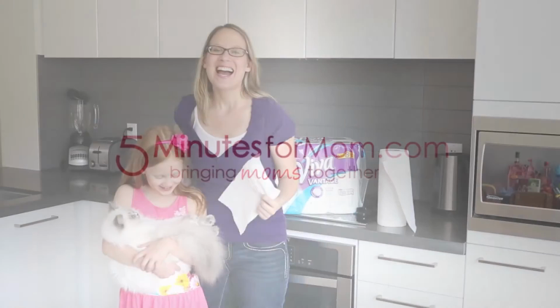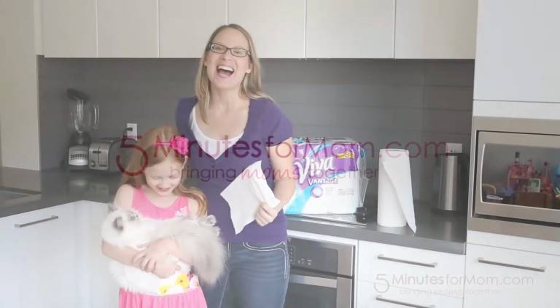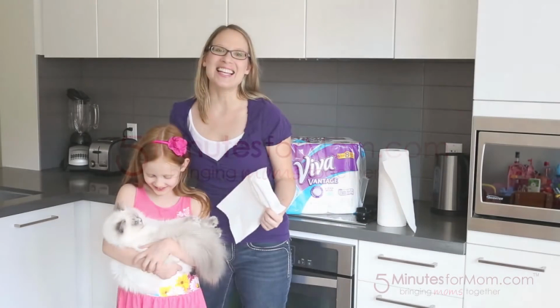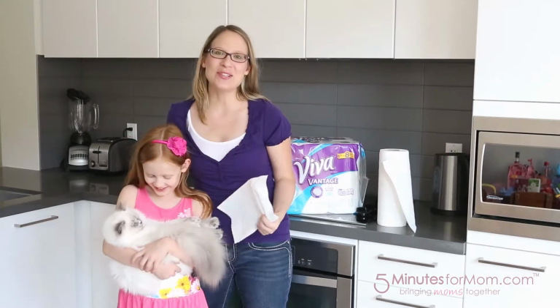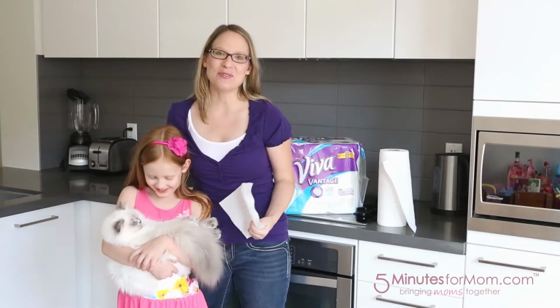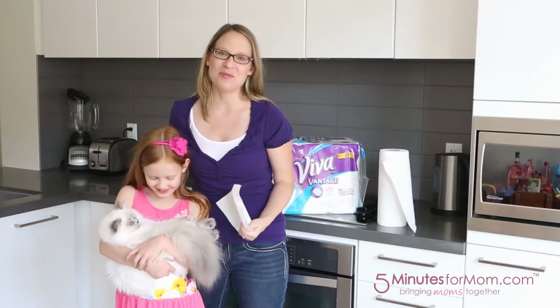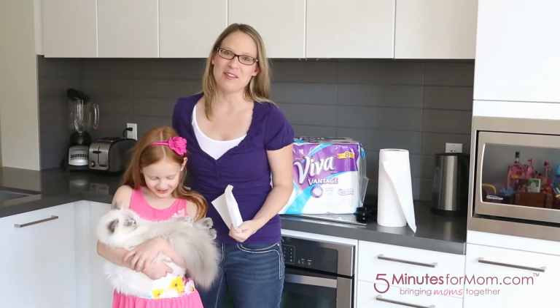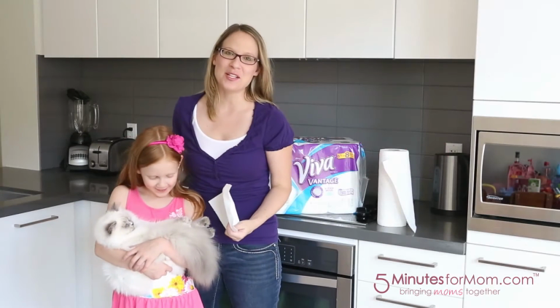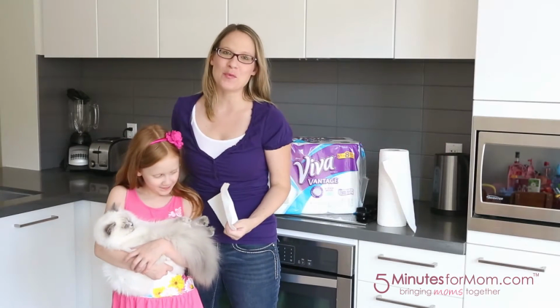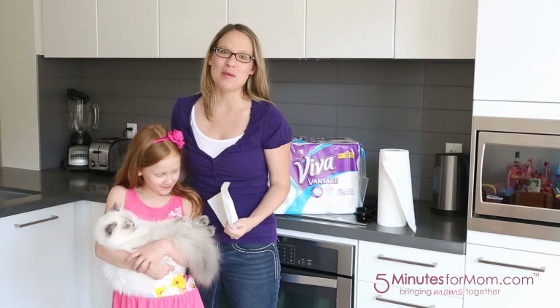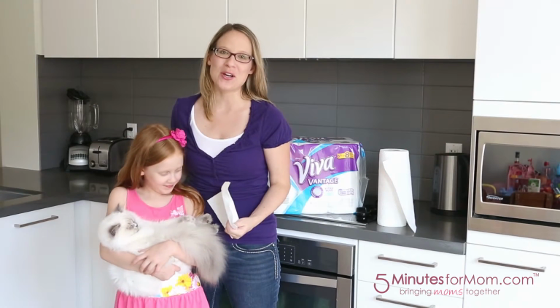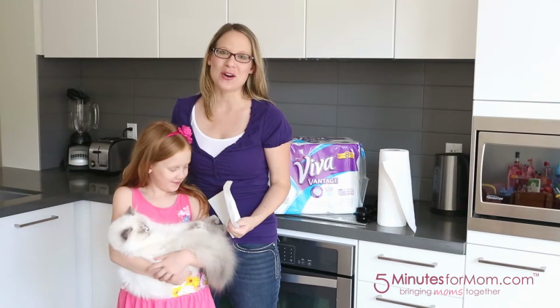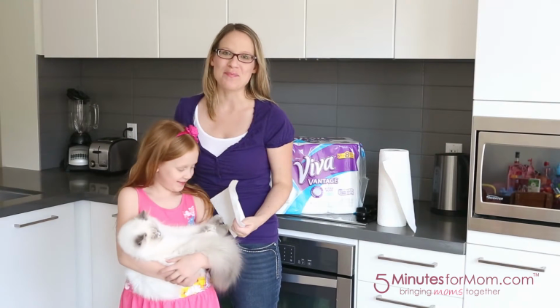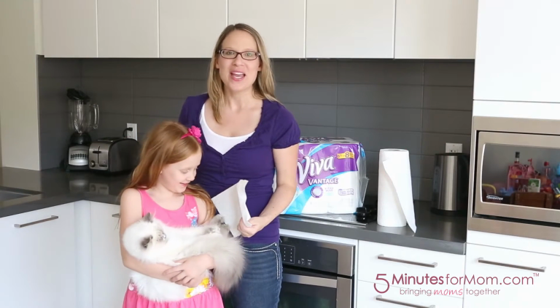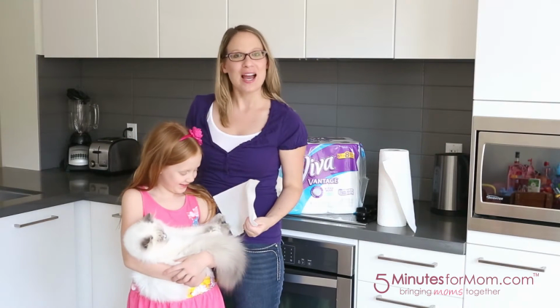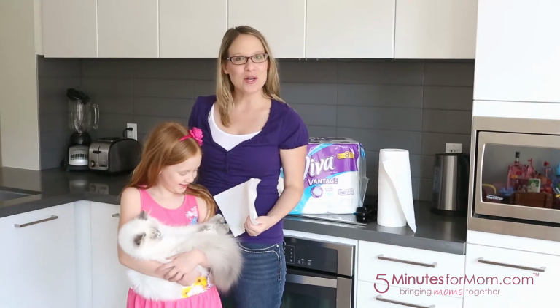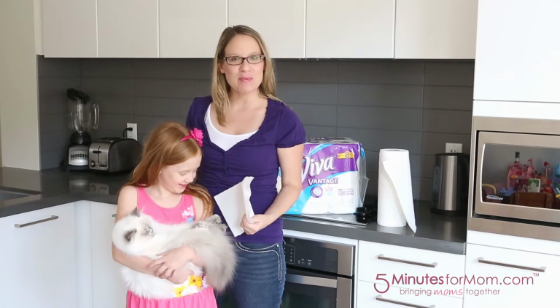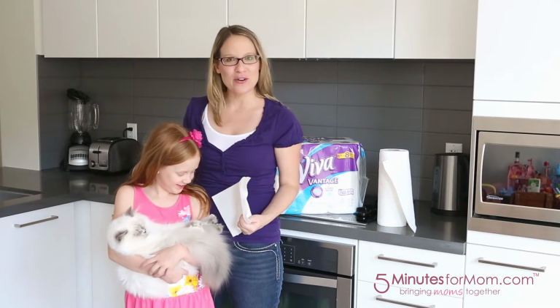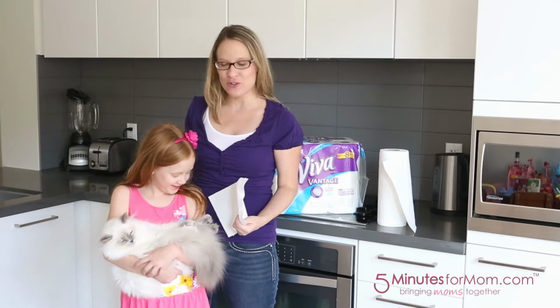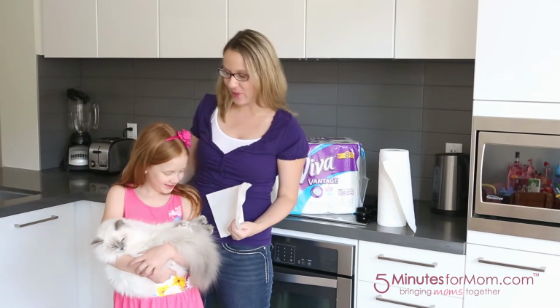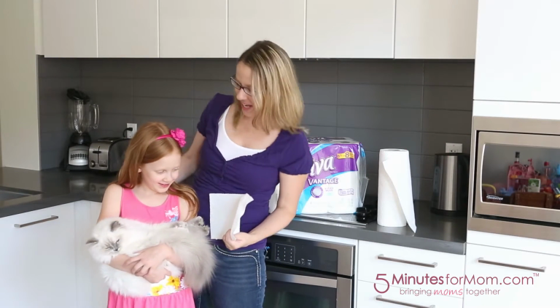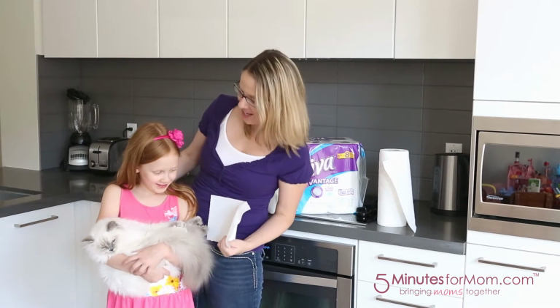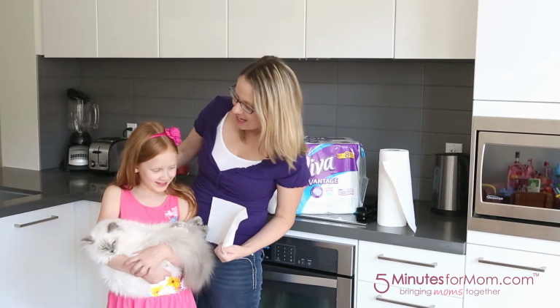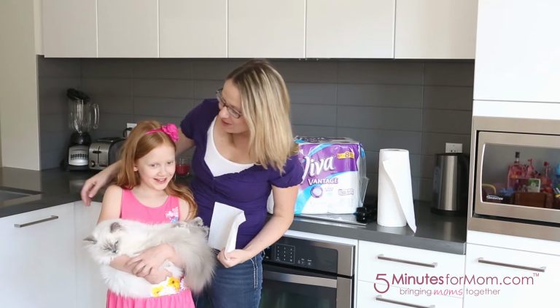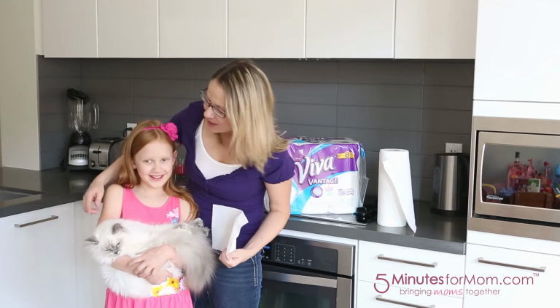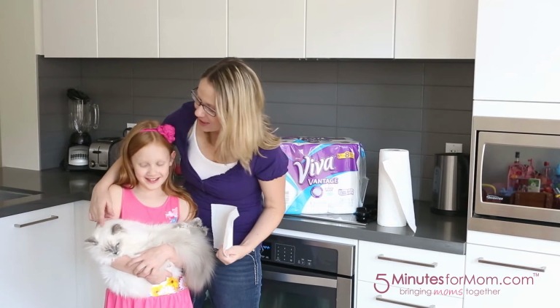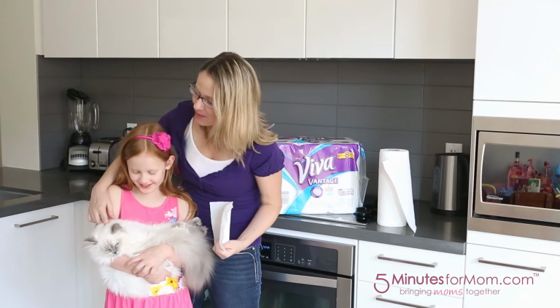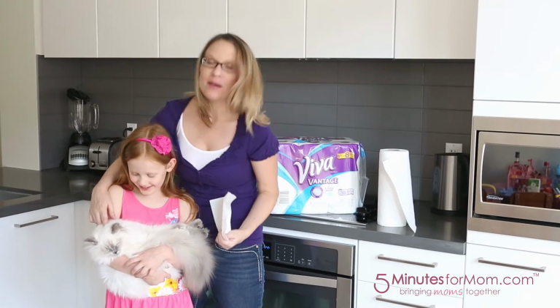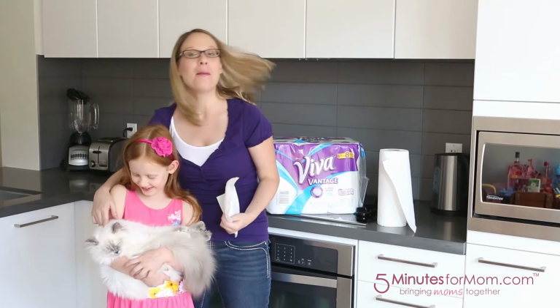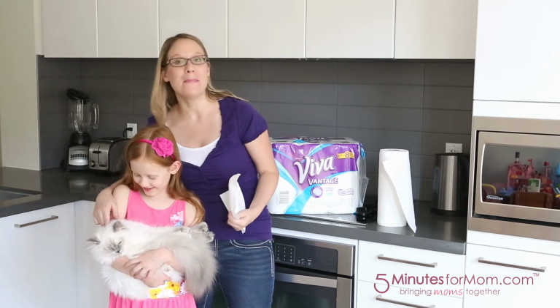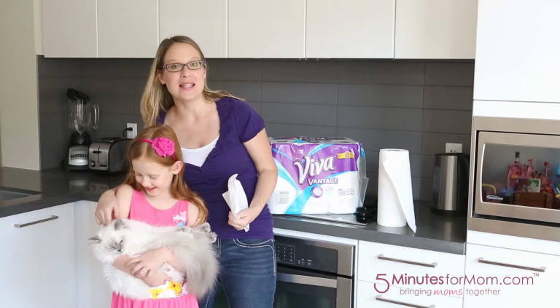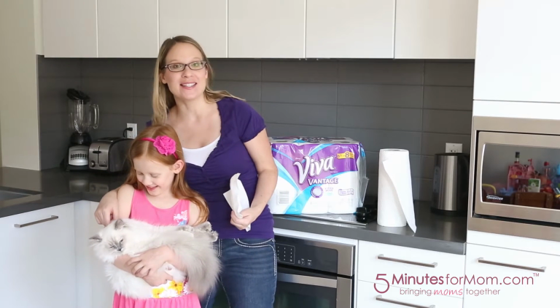Hi, it's Susan from 5minutes4mom.com. I'm here with my daughter, Julia, and her little kitten, Mittens.